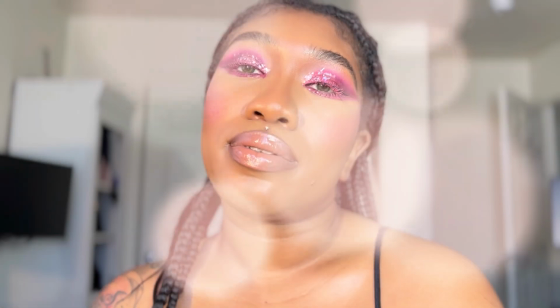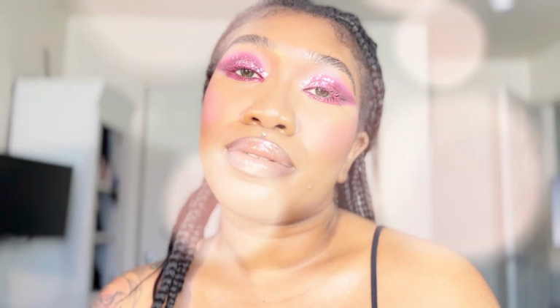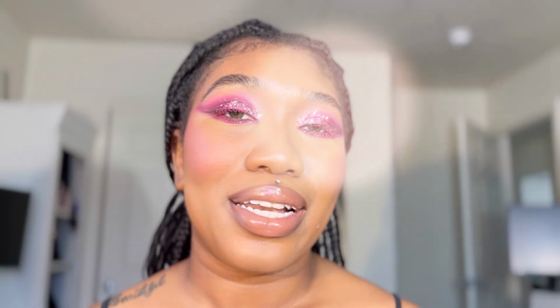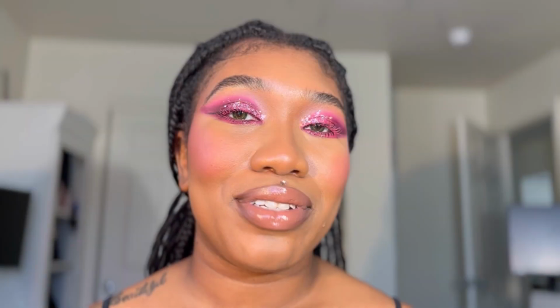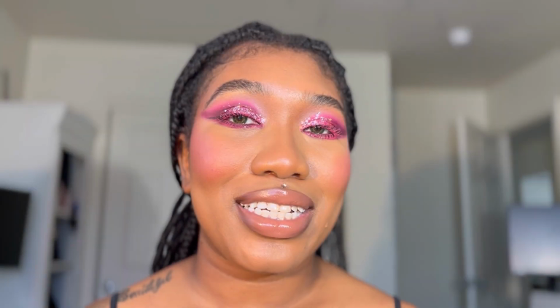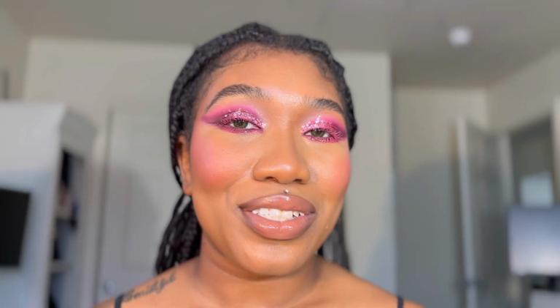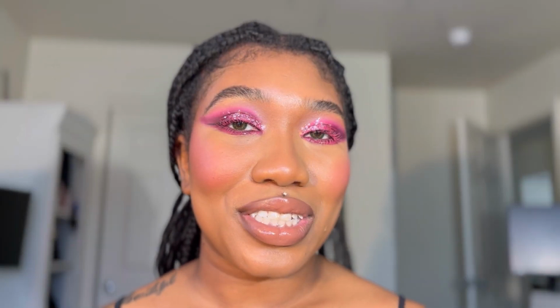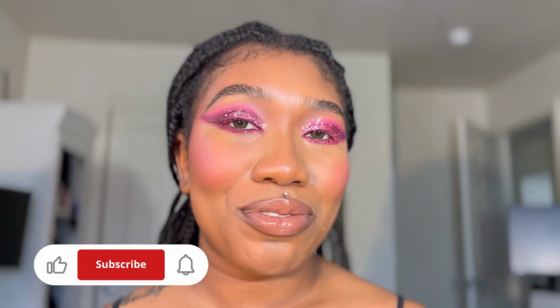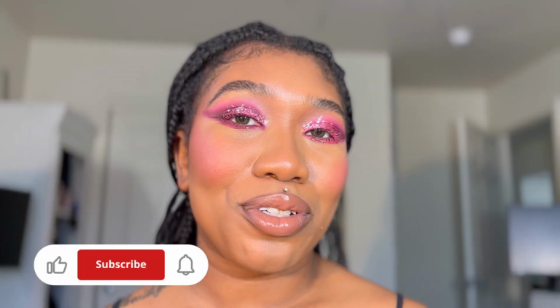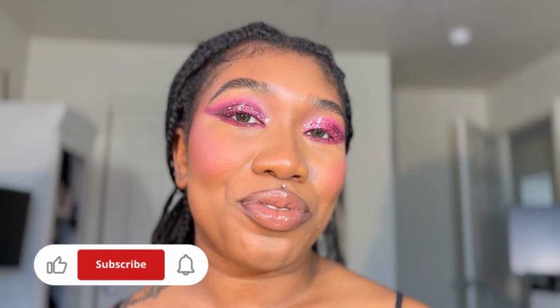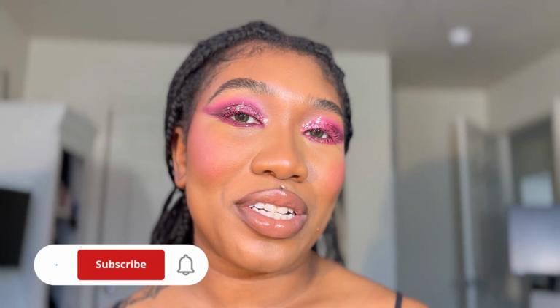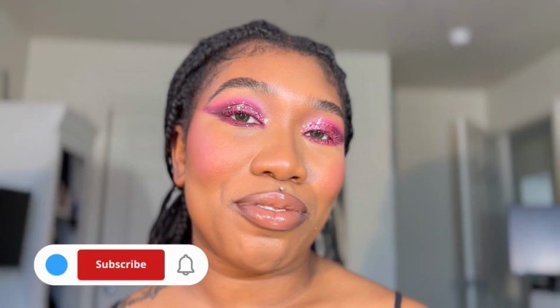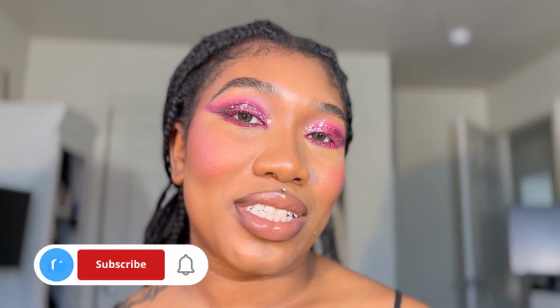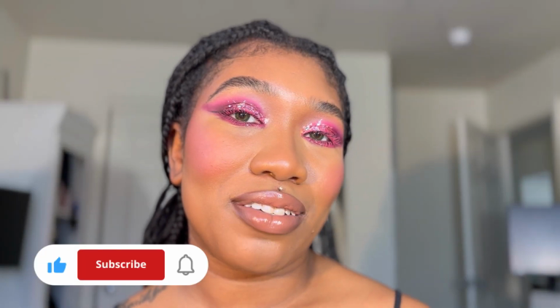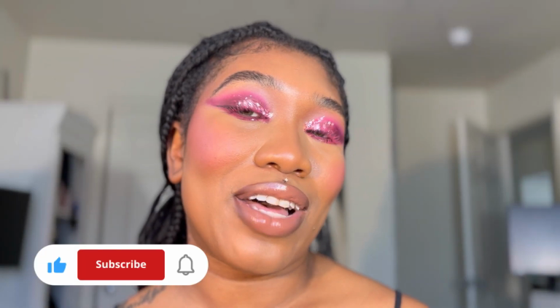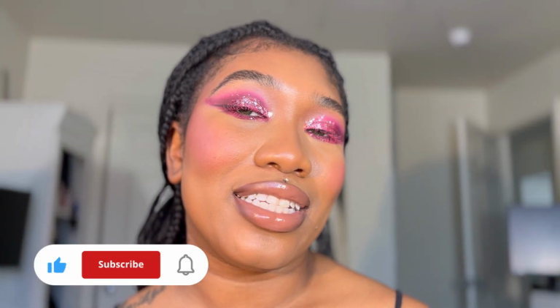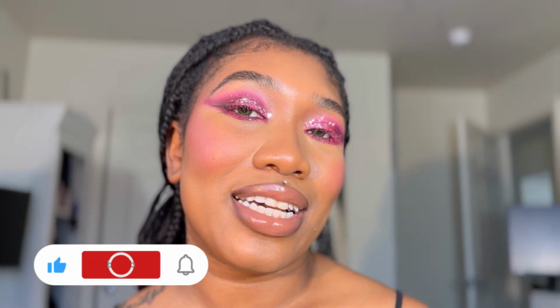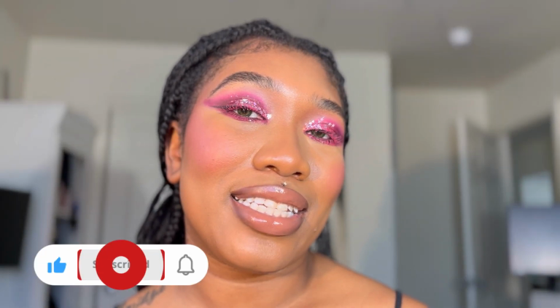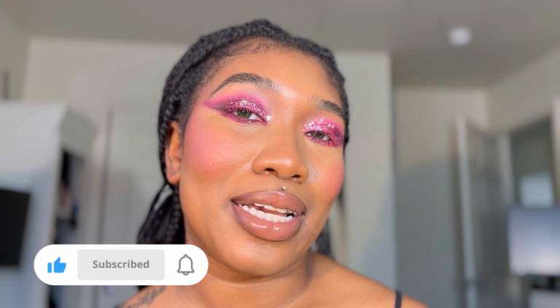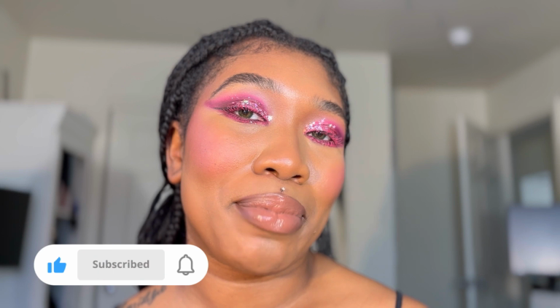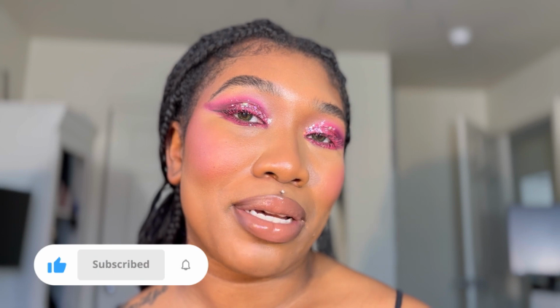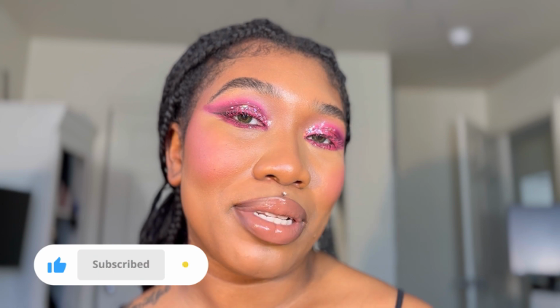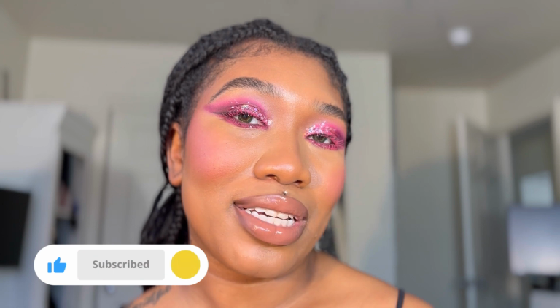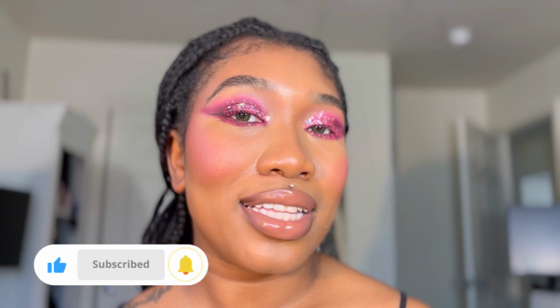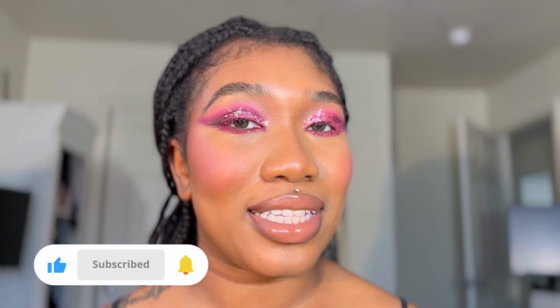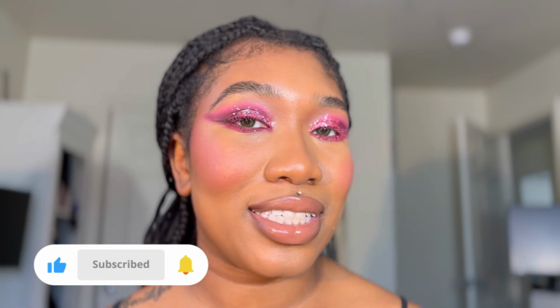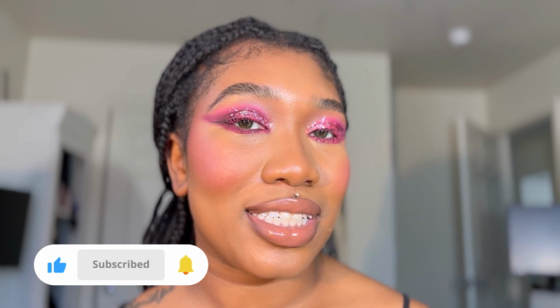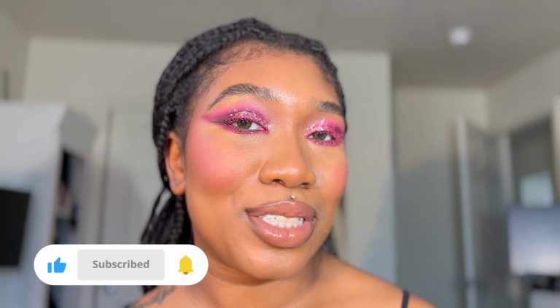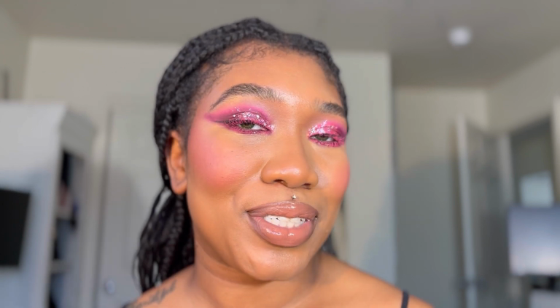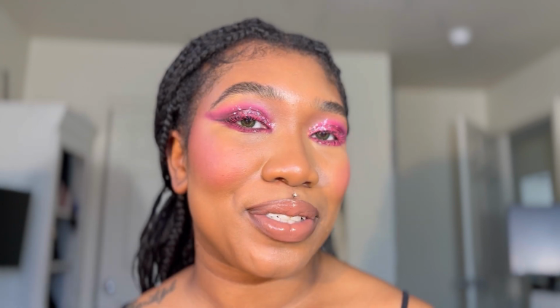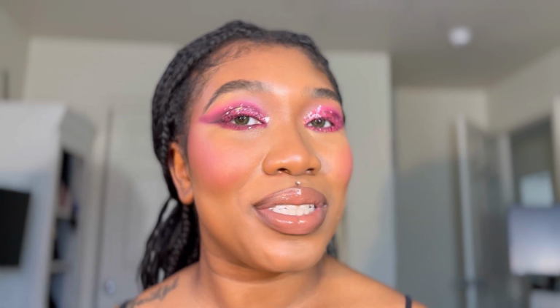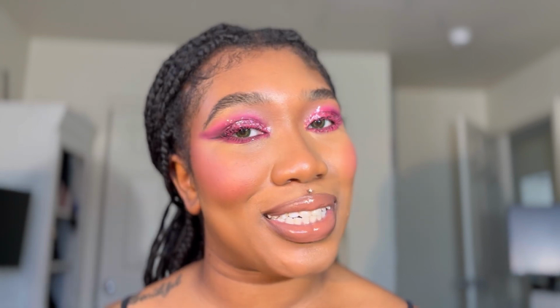If you guys are looking for a fun festive Valentine's Day makeup look, then this look is for you — stay tuned!